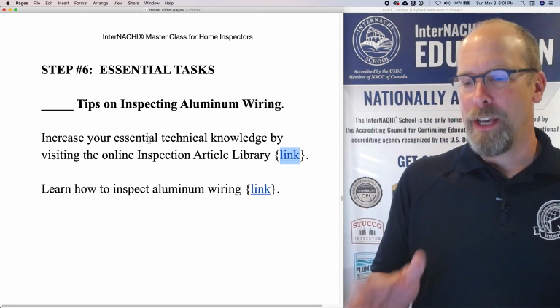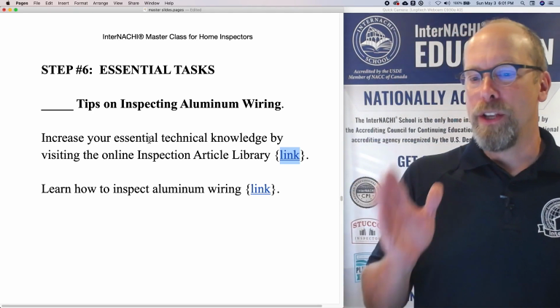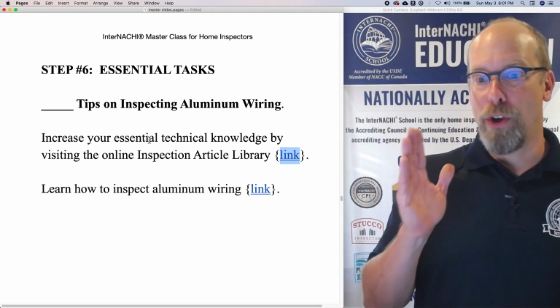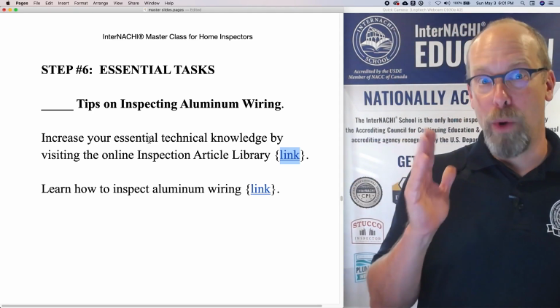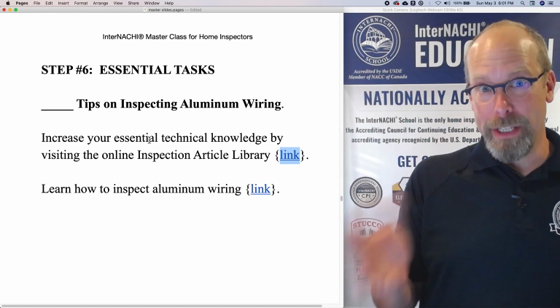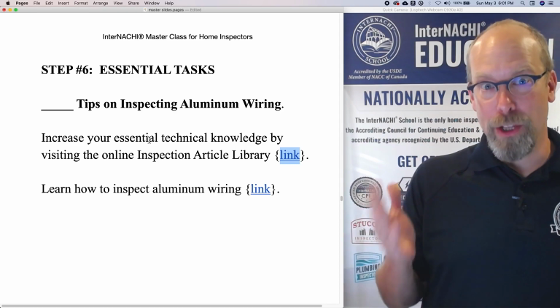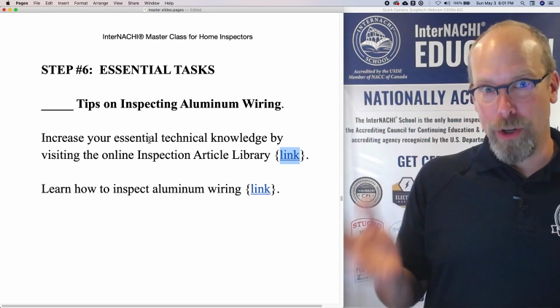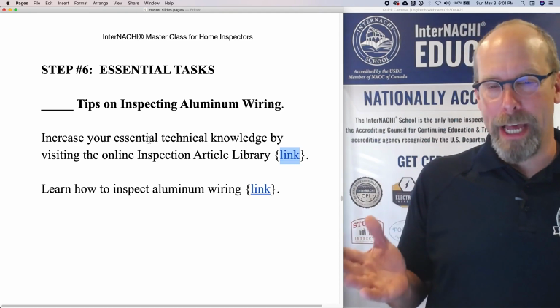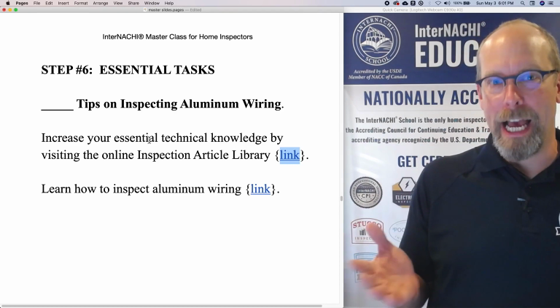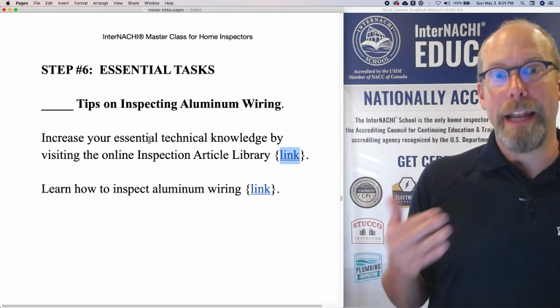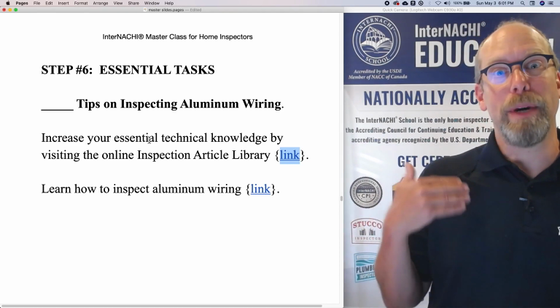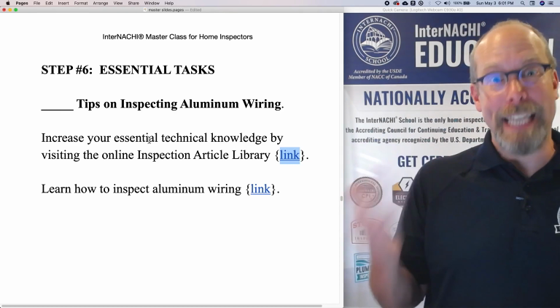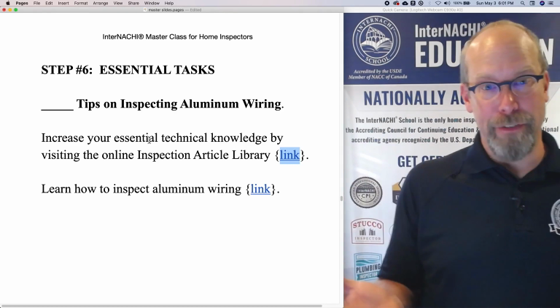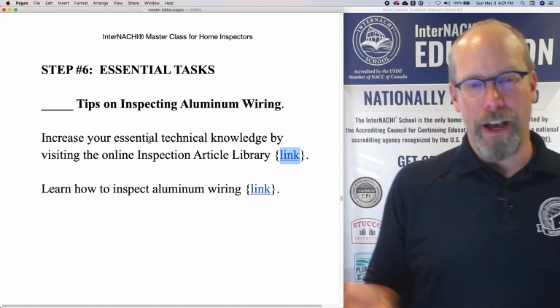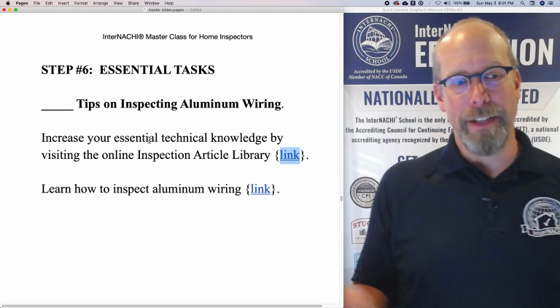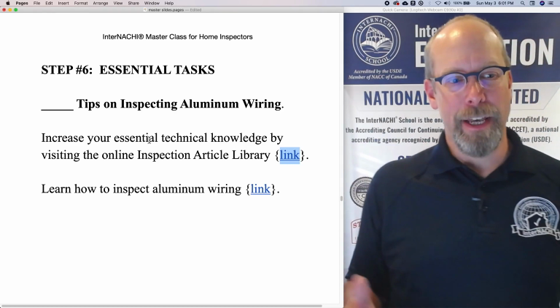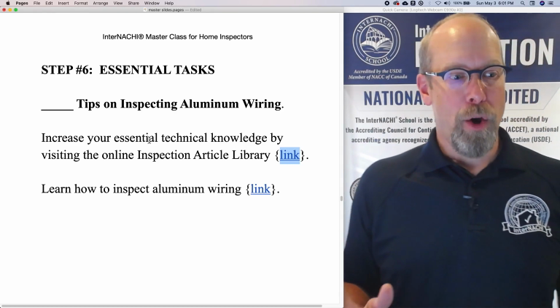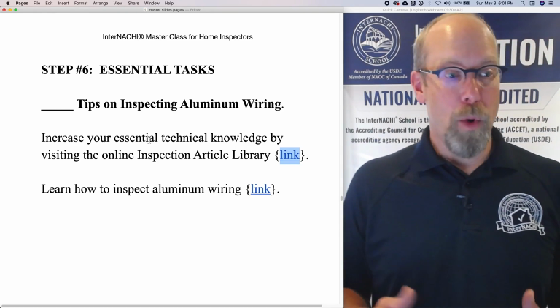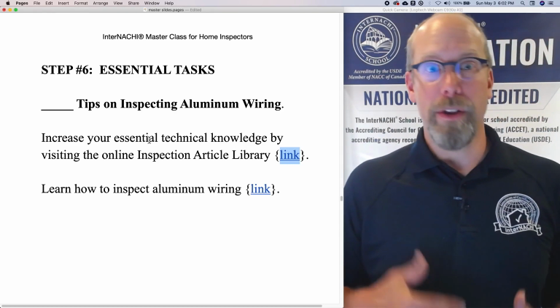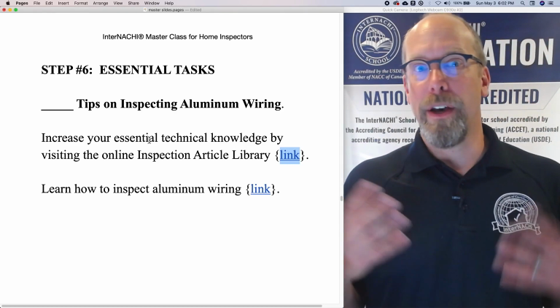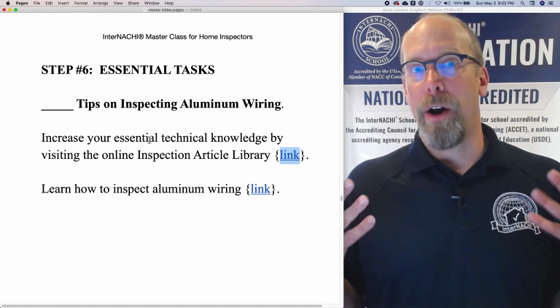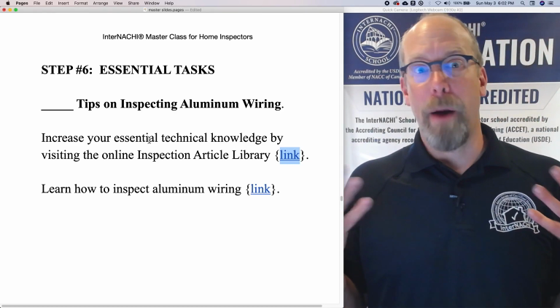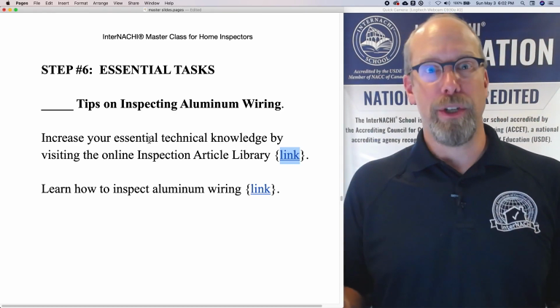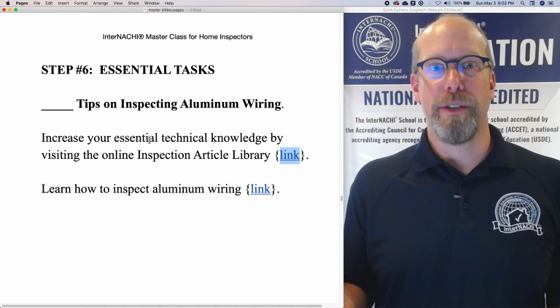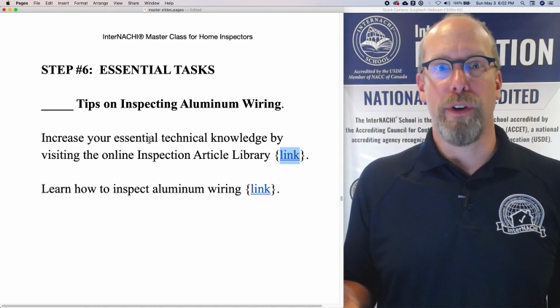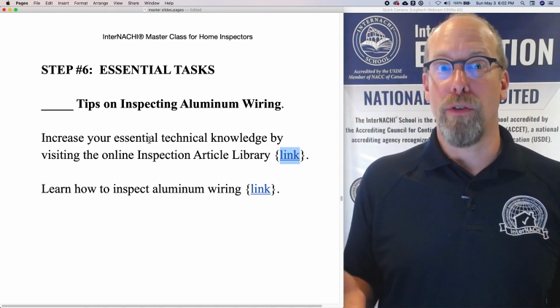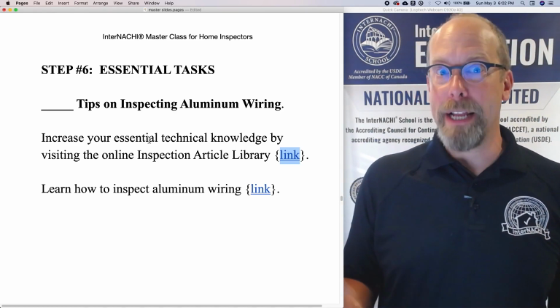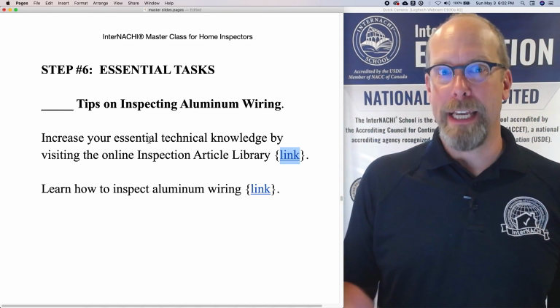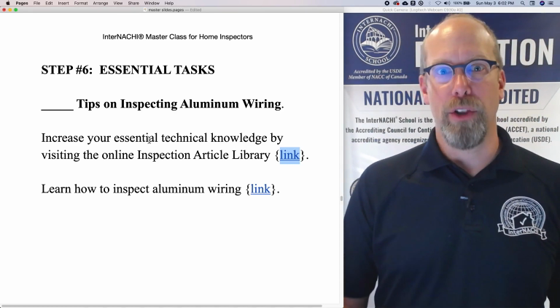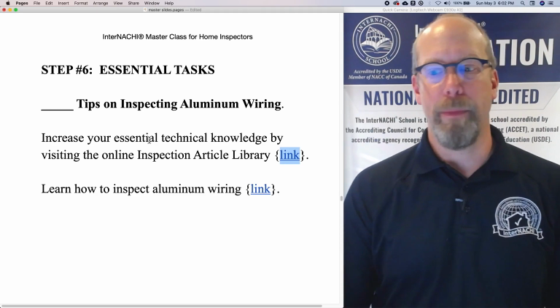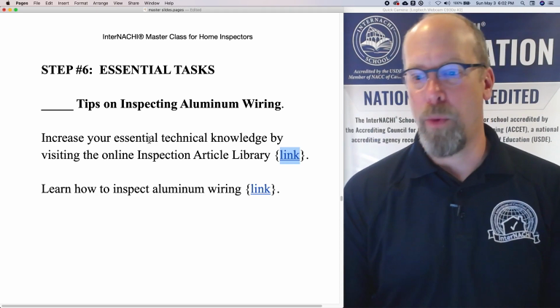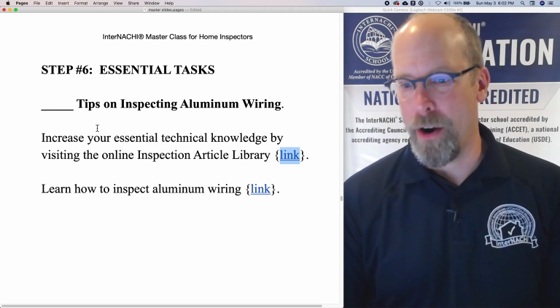So what does it look like? How do you identify it? What are the options for correcting aluminum wiring?